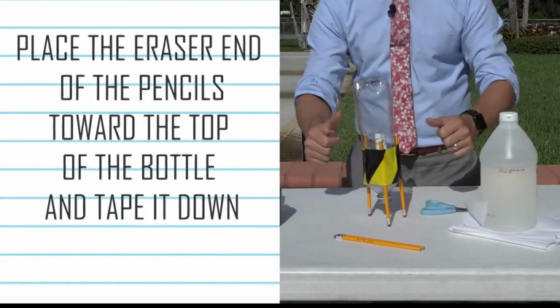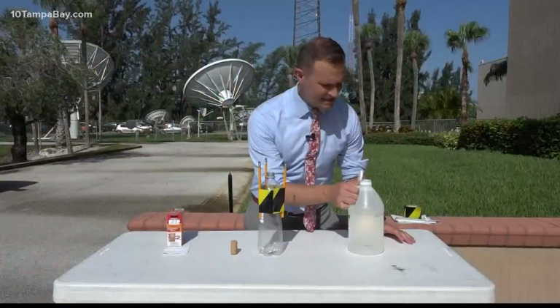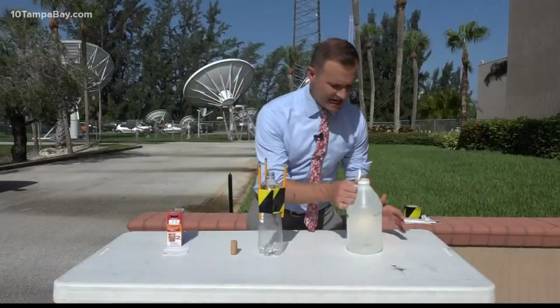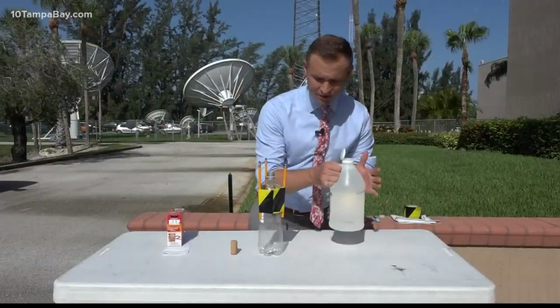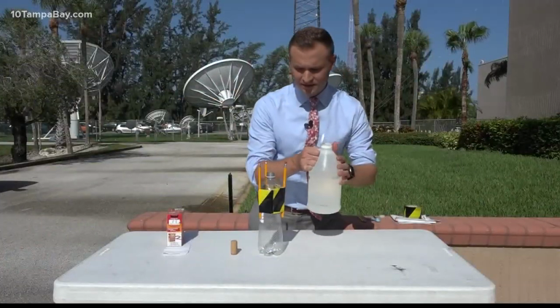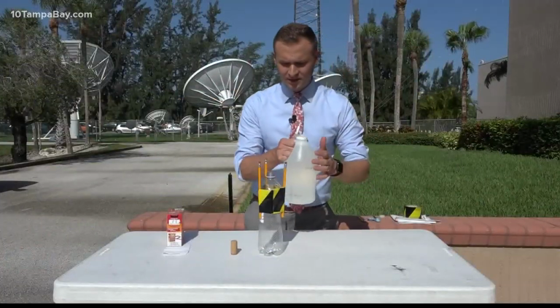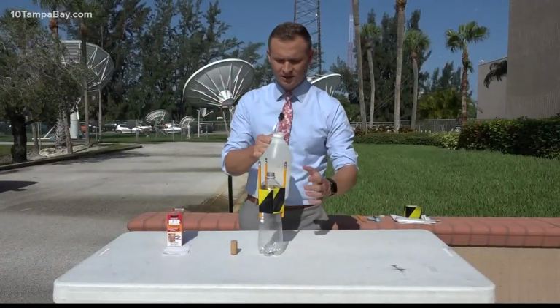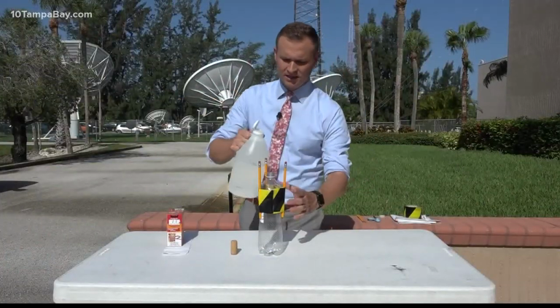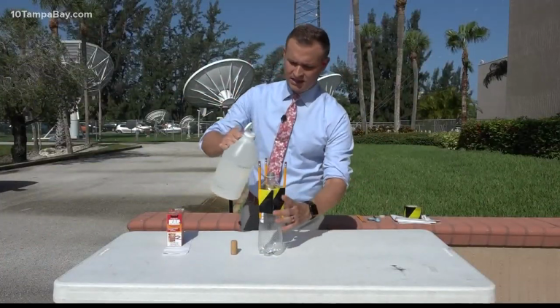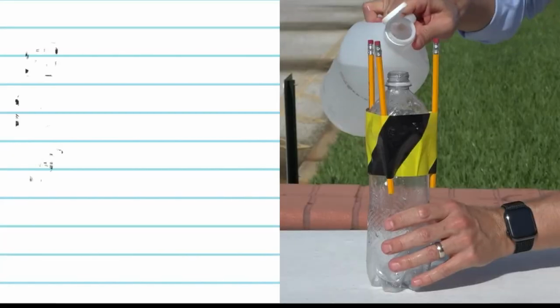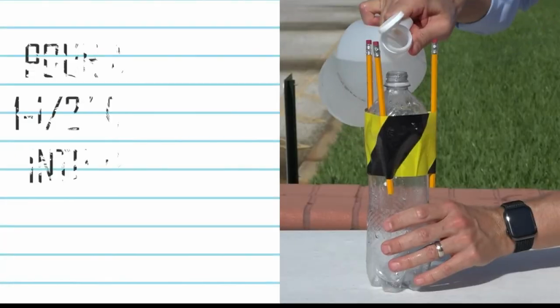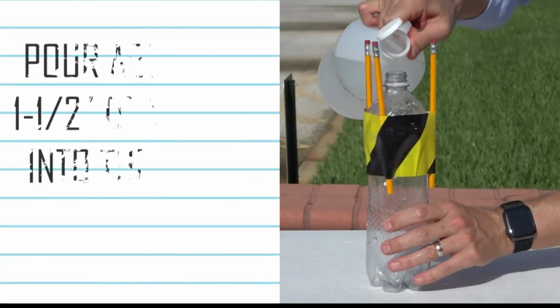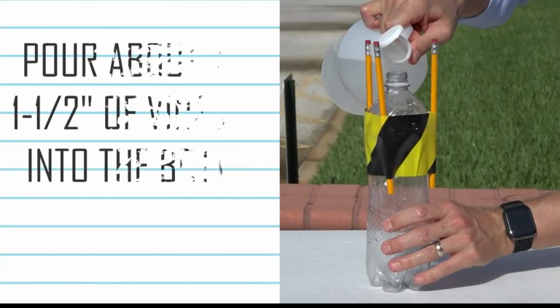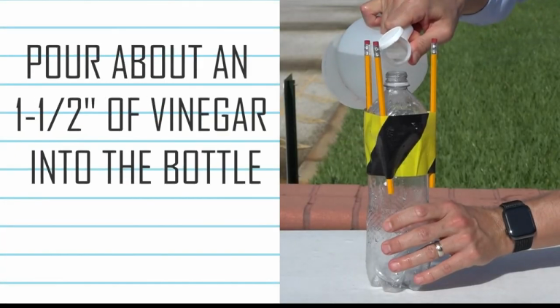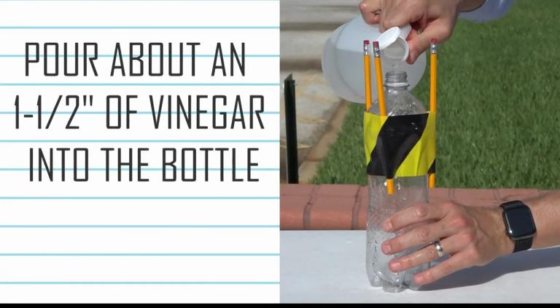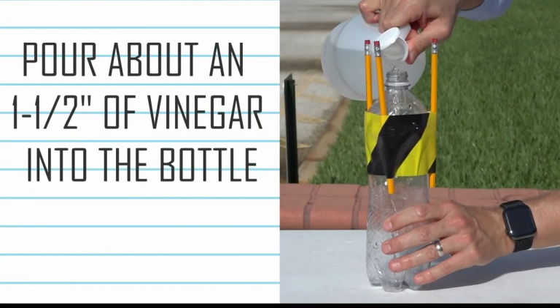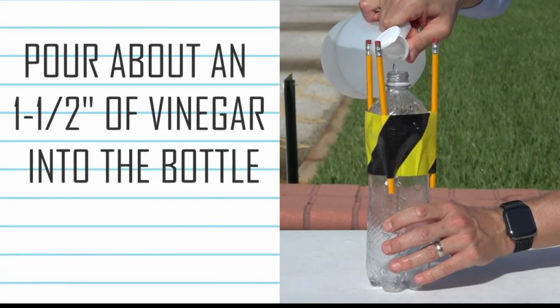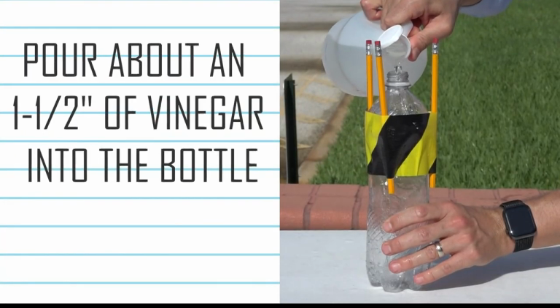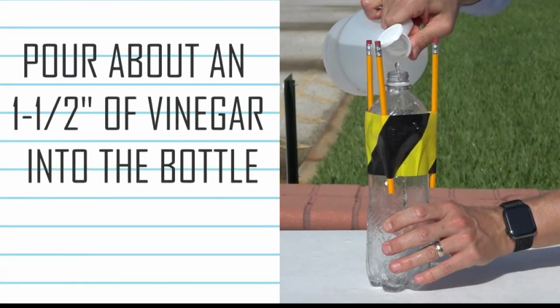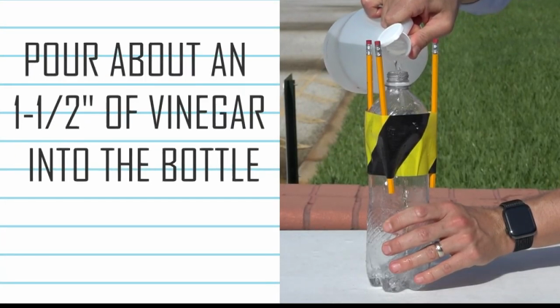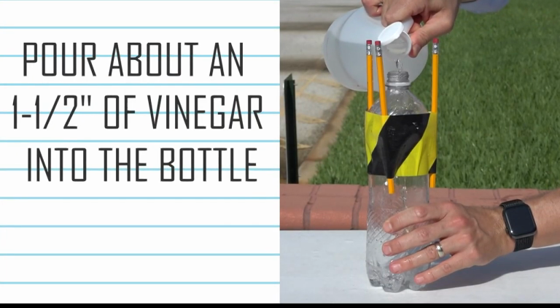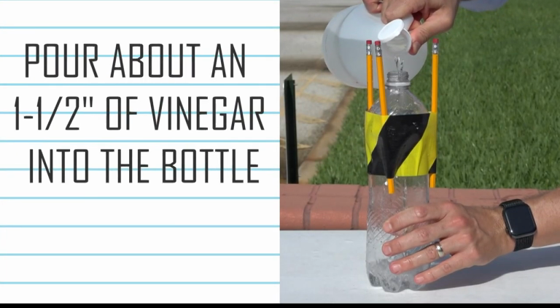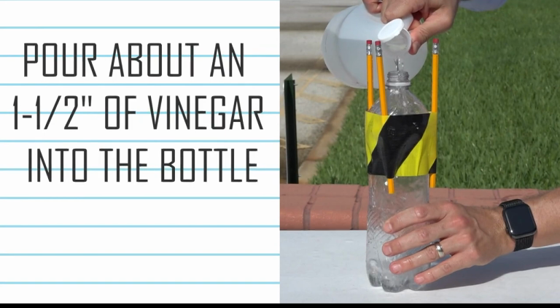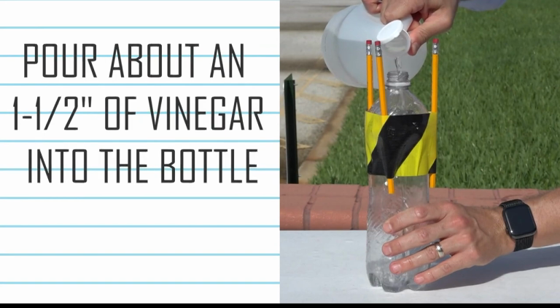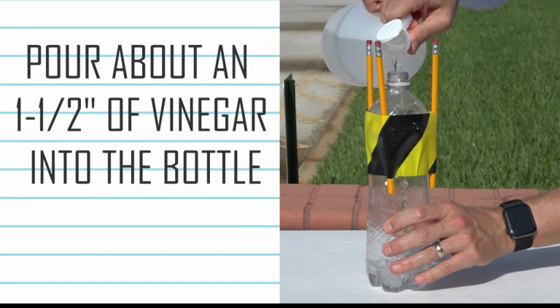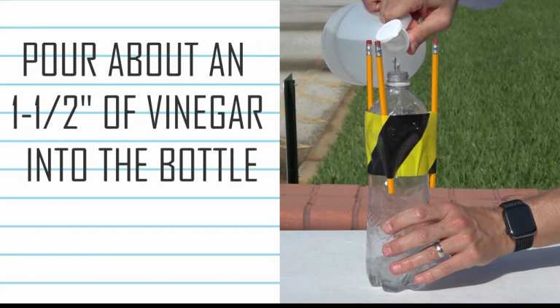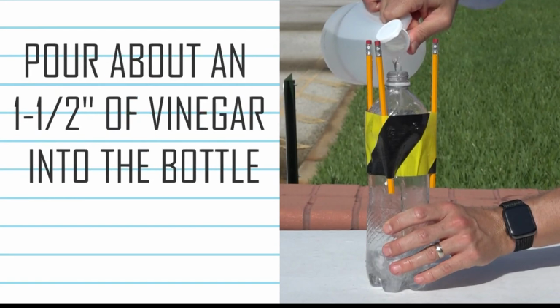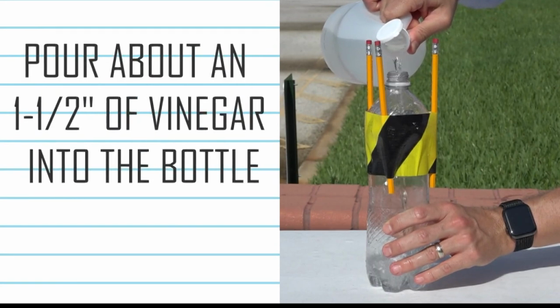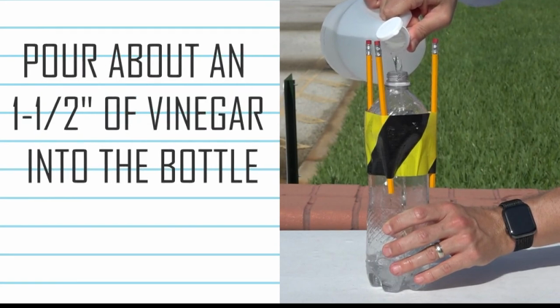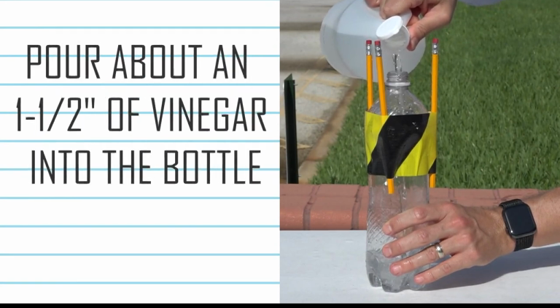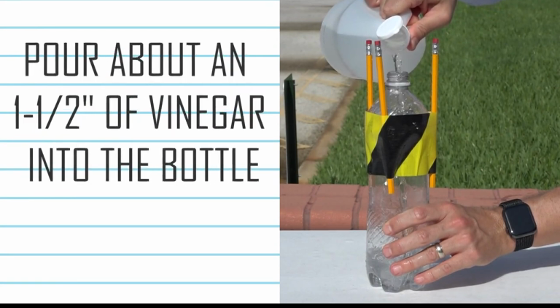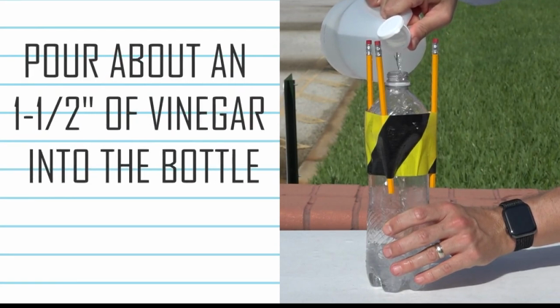Take your vinegar and pour about an inch to an inch and a half of vinegar into the bottom of the bottle.